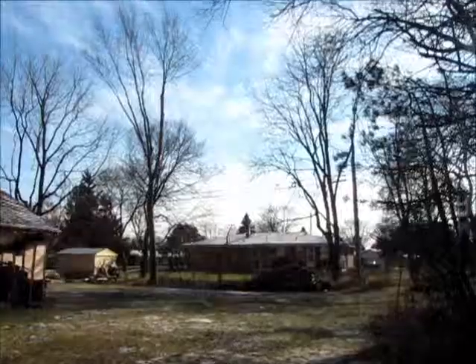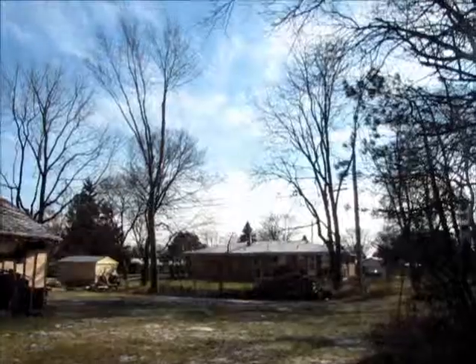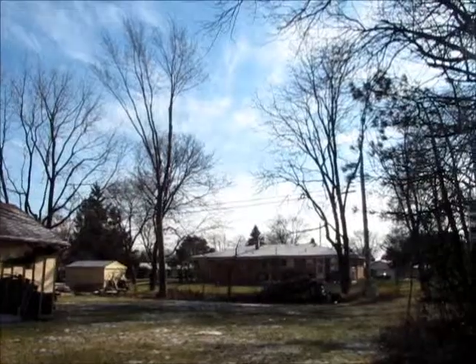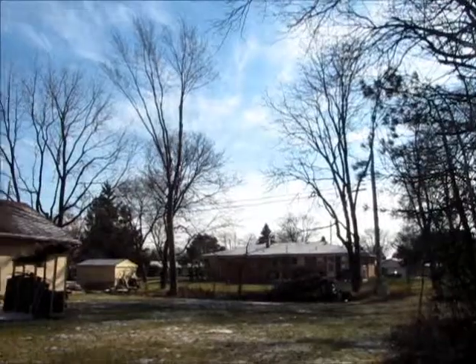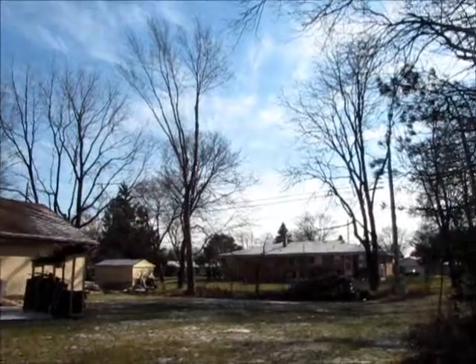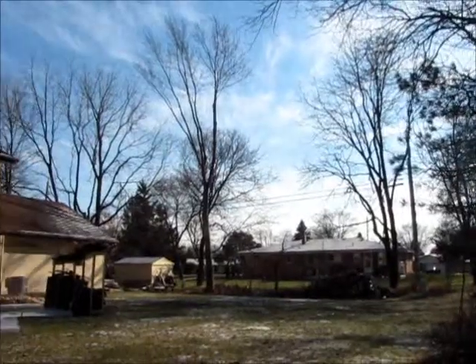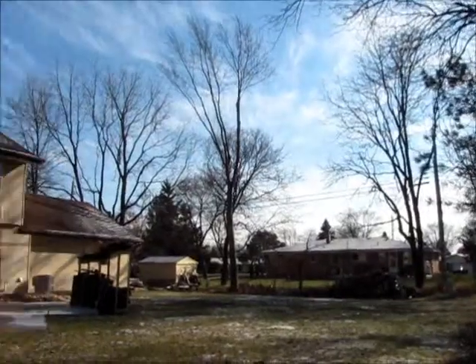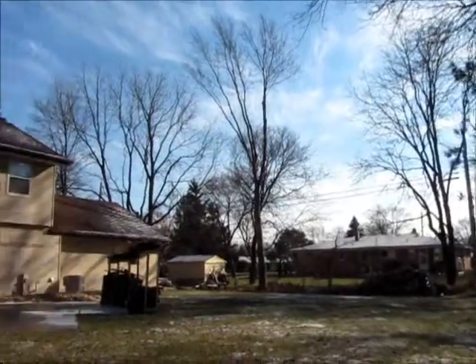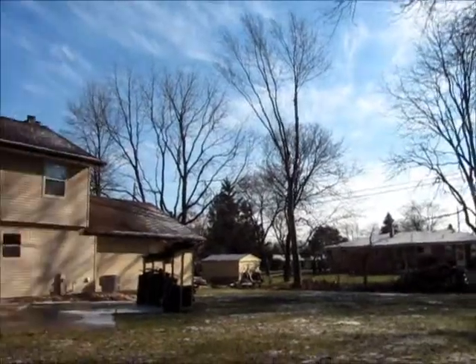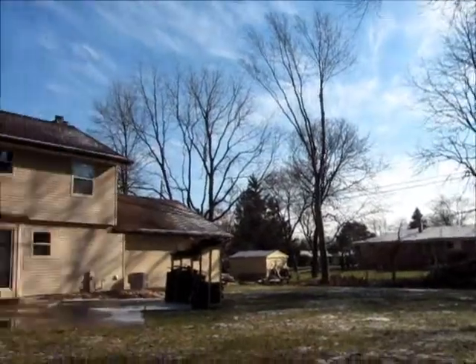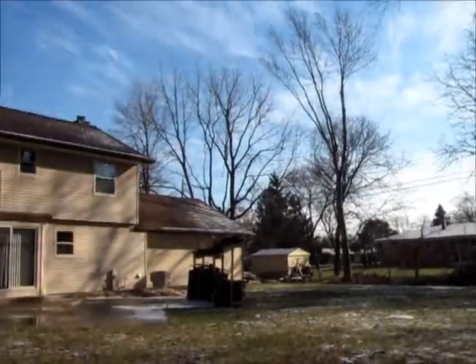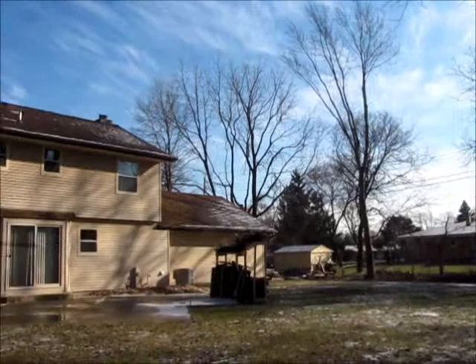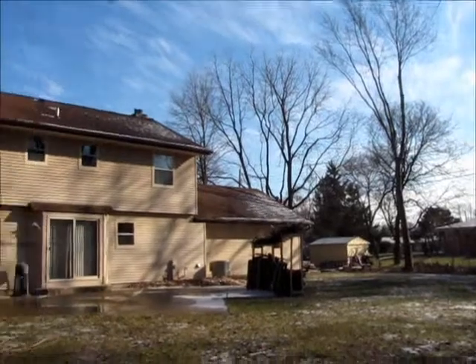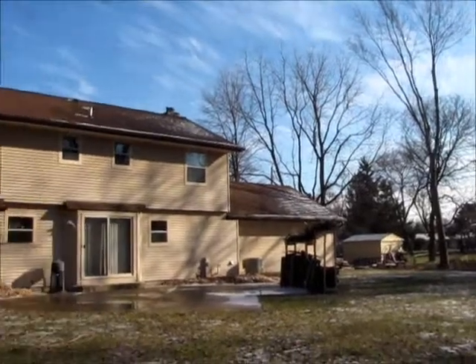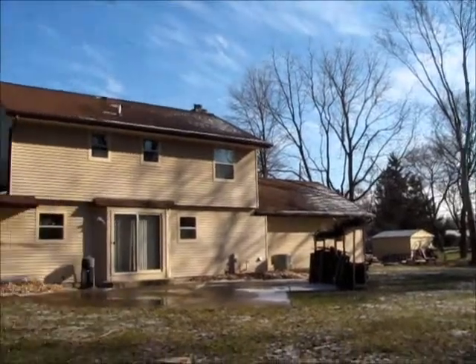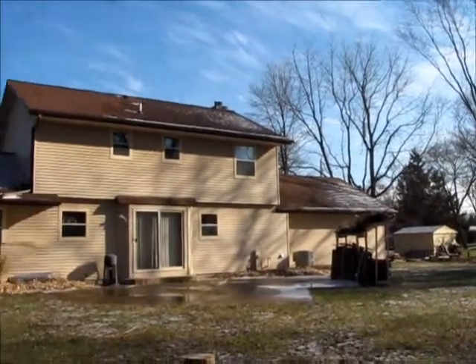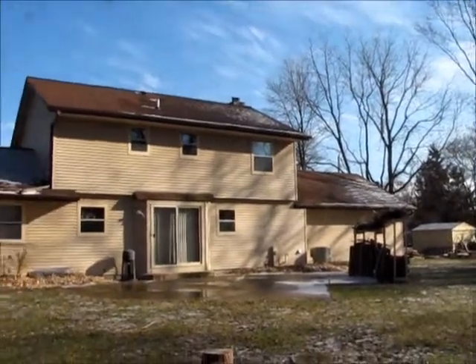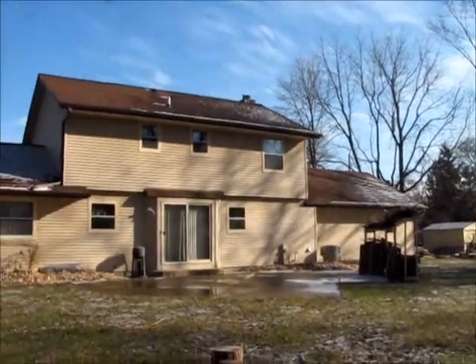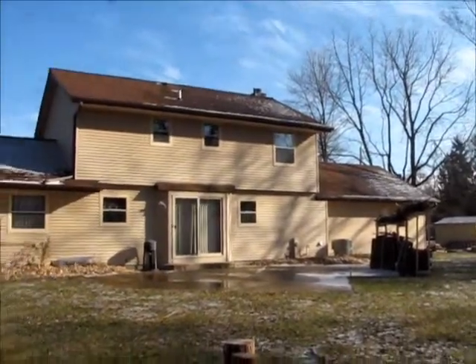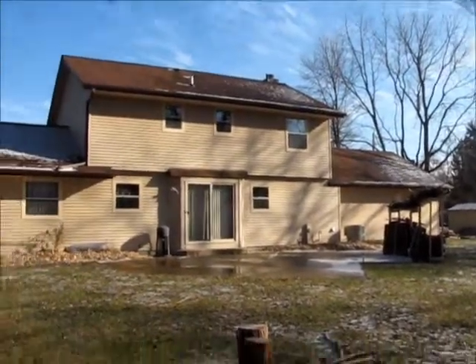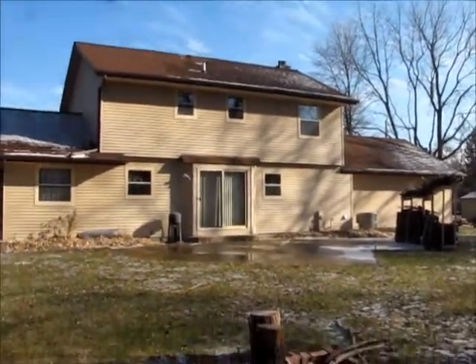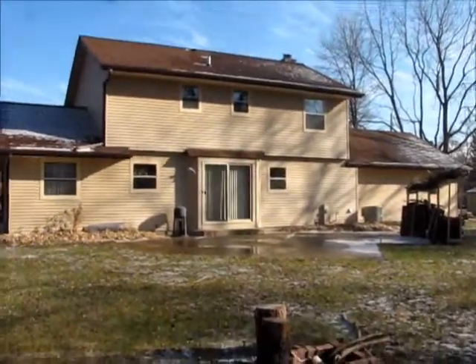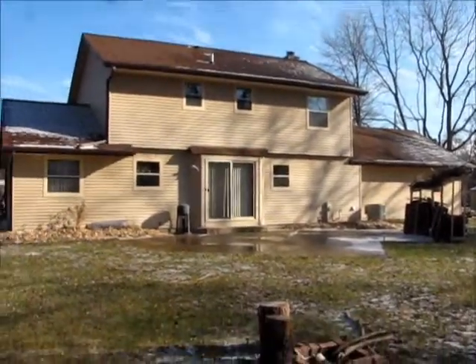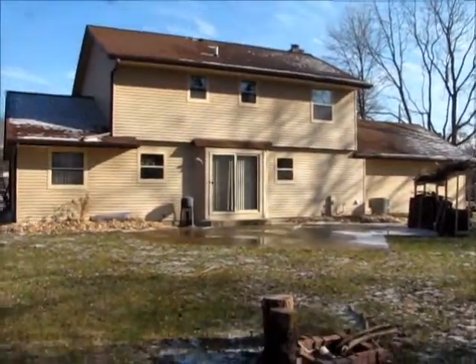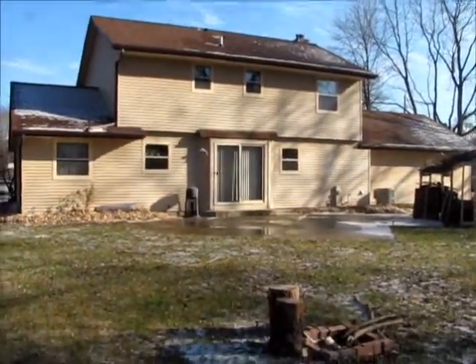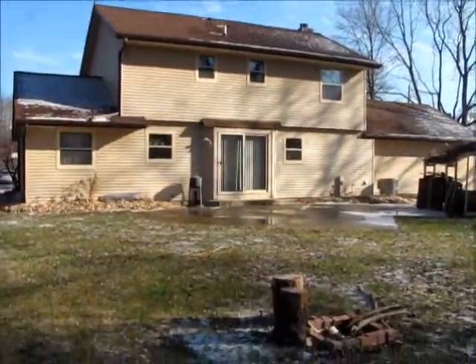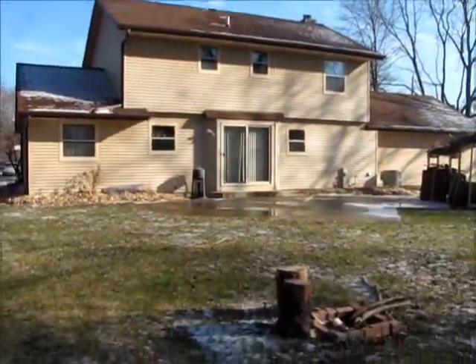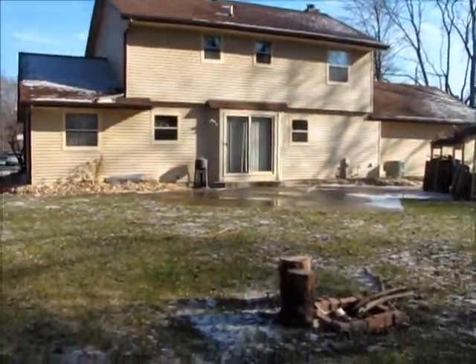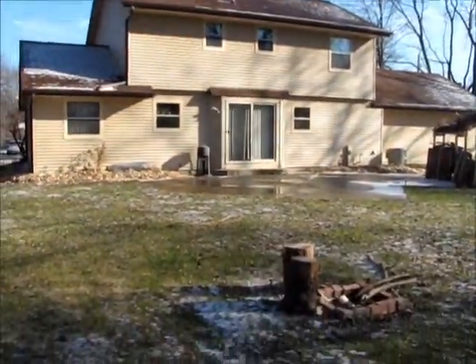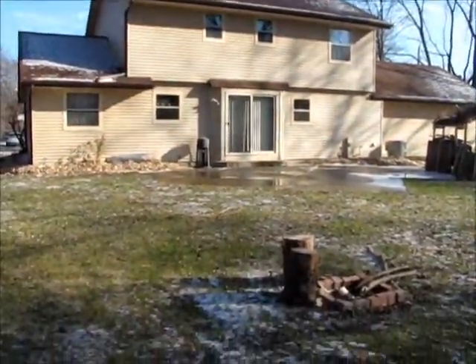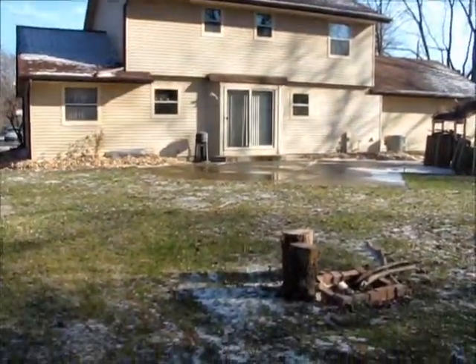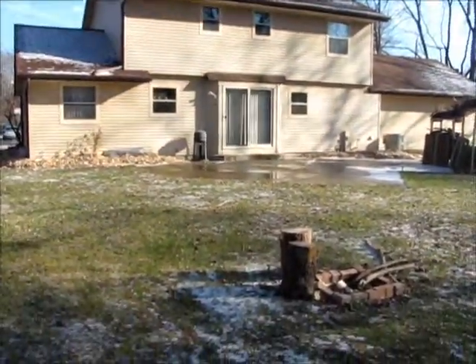Look at this big, sunny backyard lined by mature trees, and it's got a large concrete patio as well.